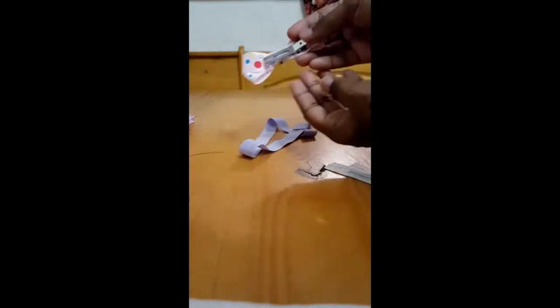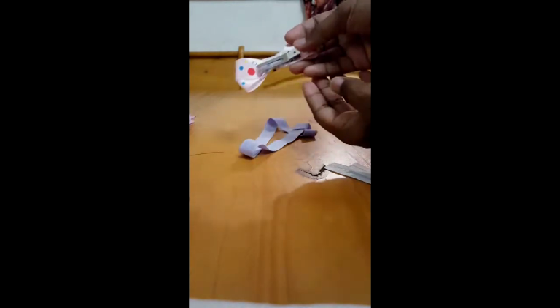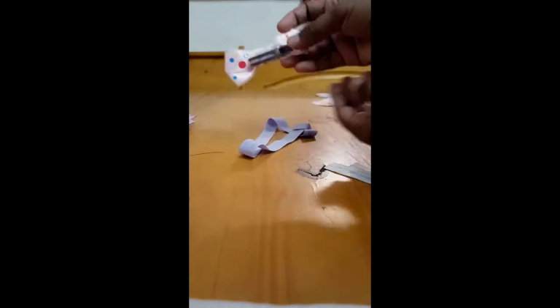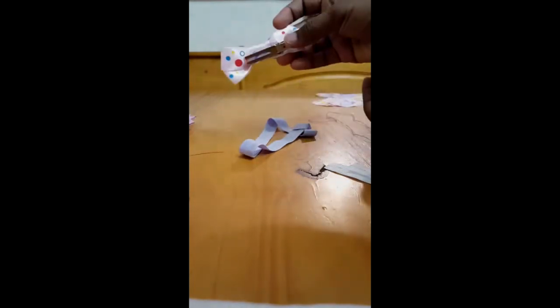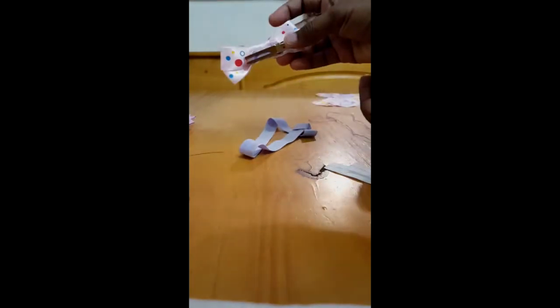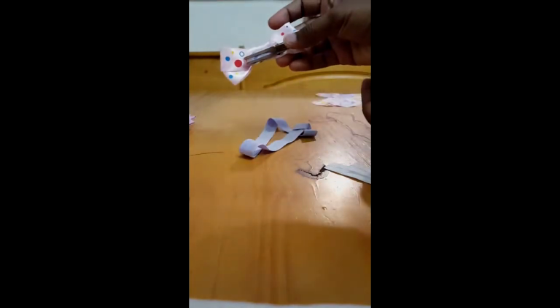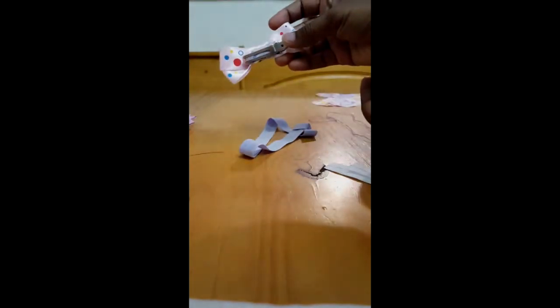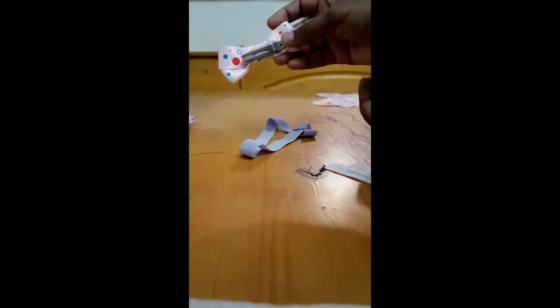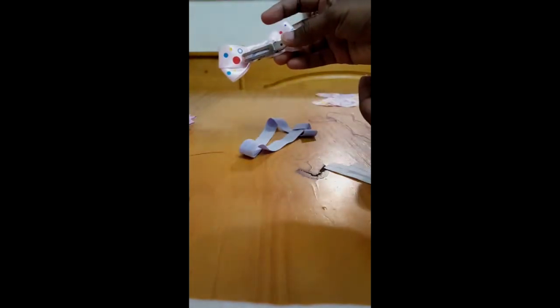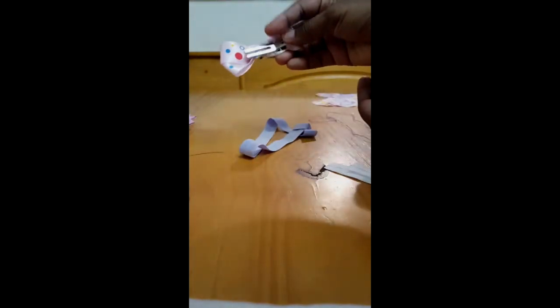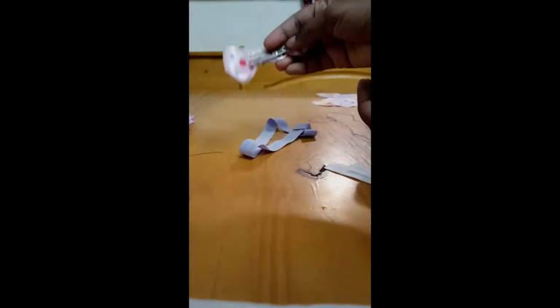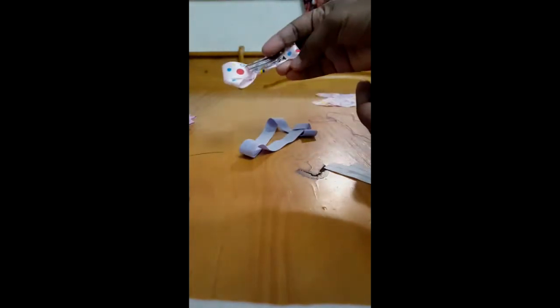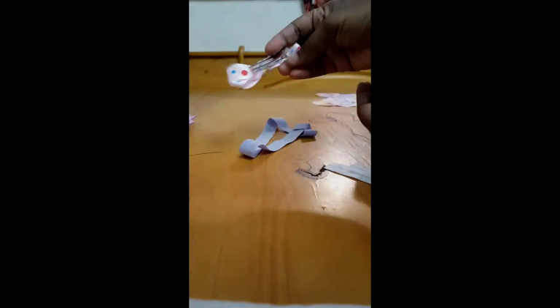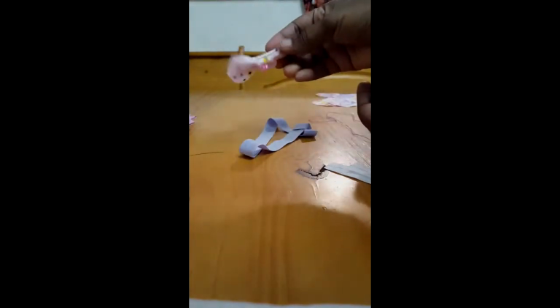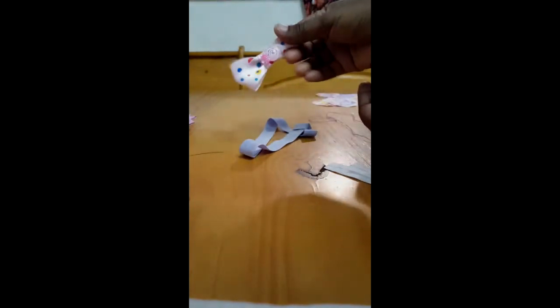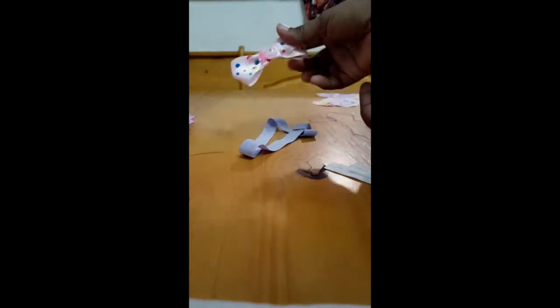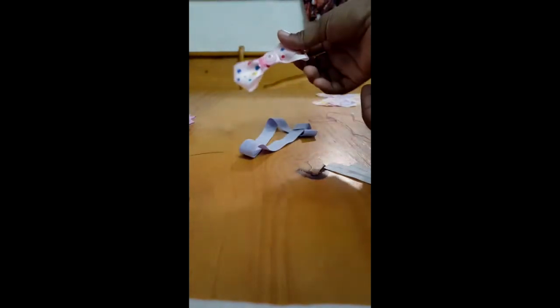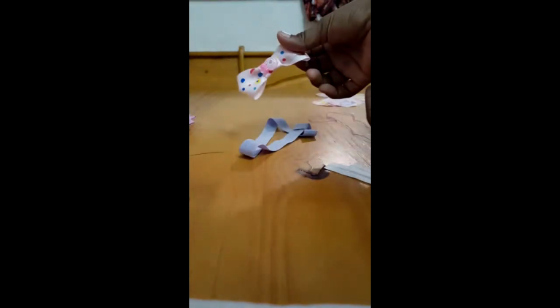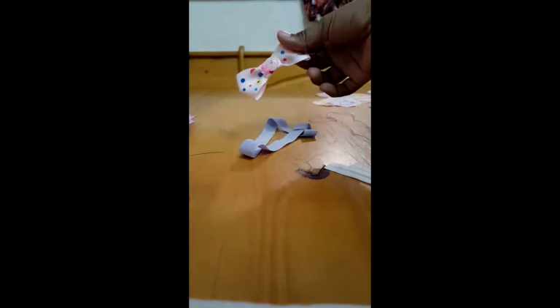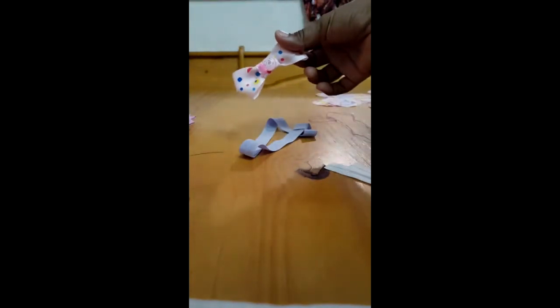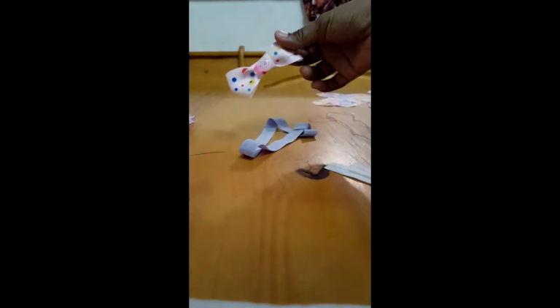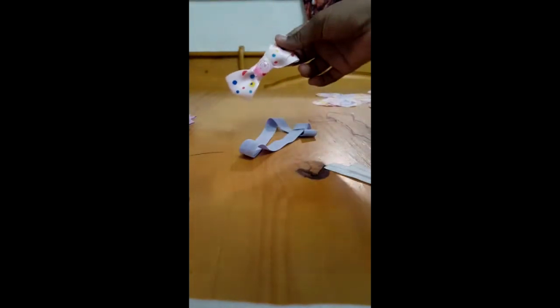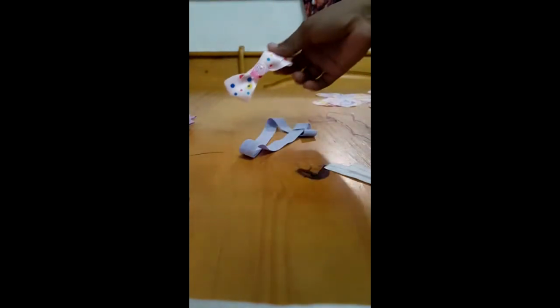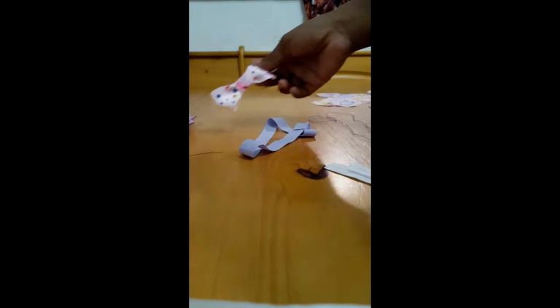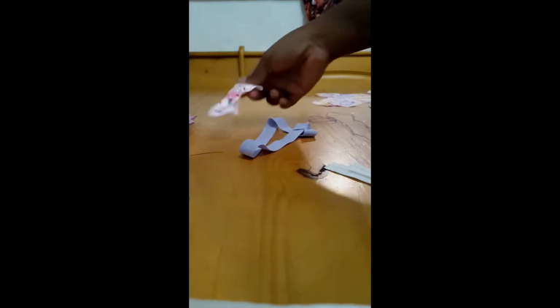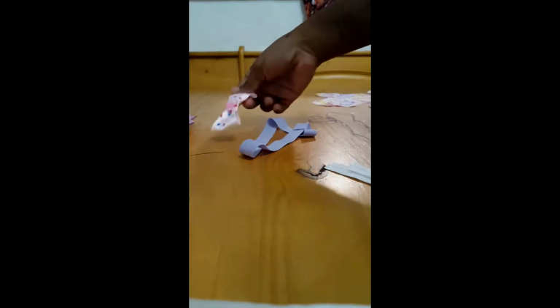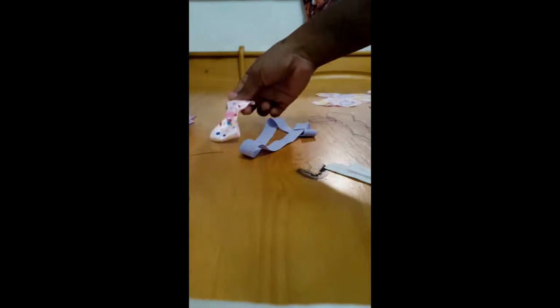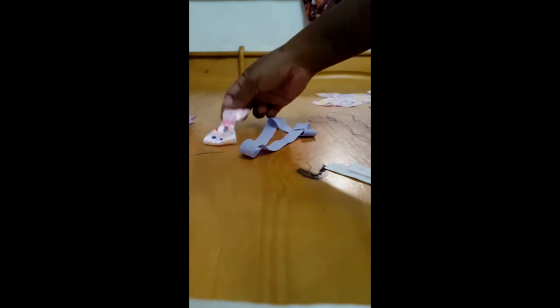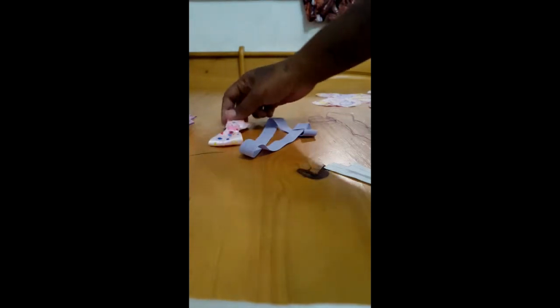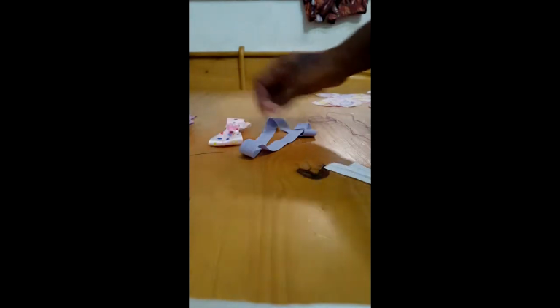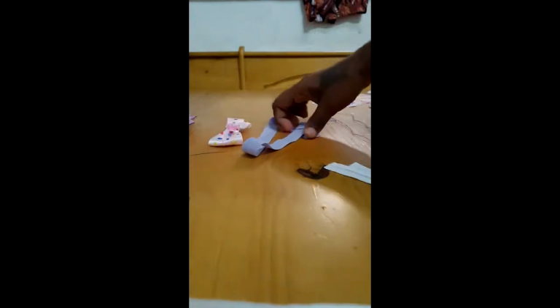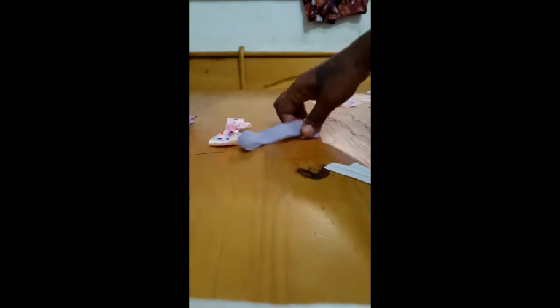It's just connected to a regular clip. And that's a ball that I made myself.